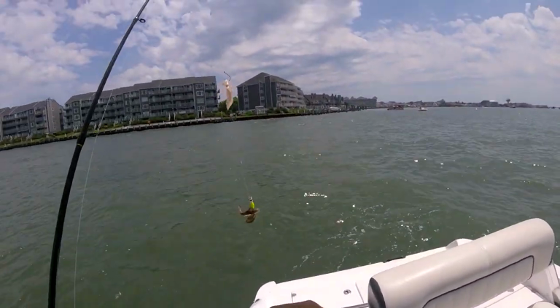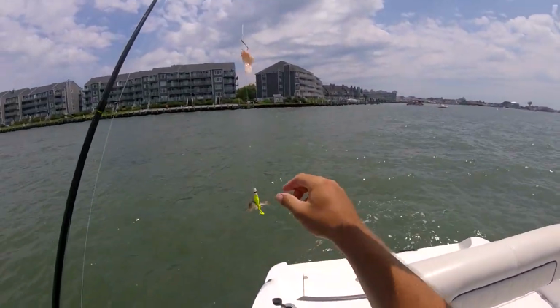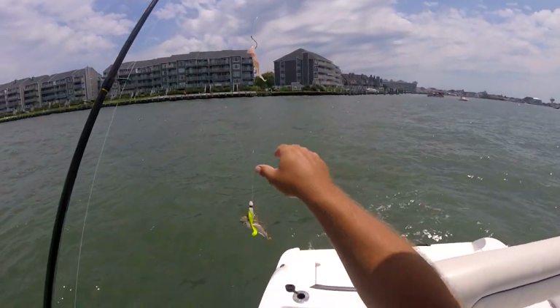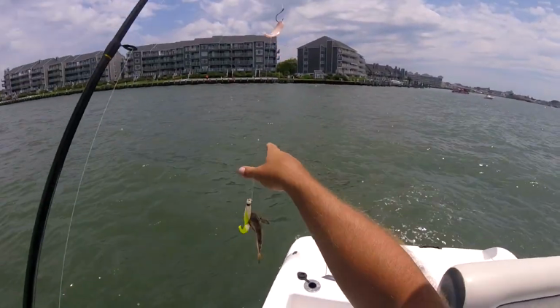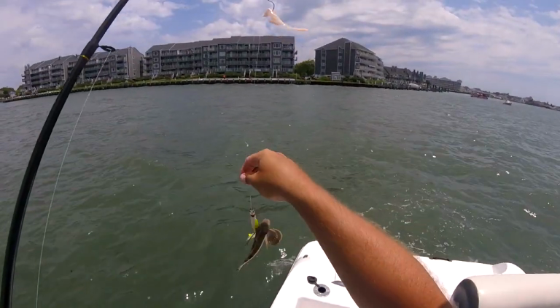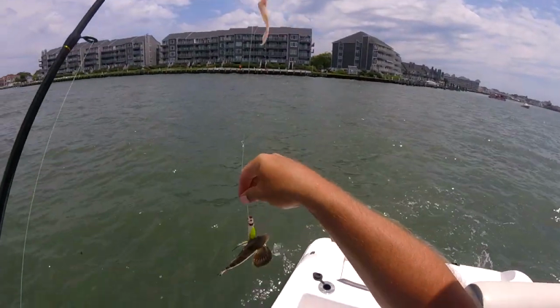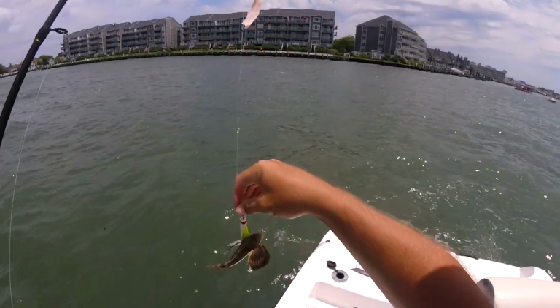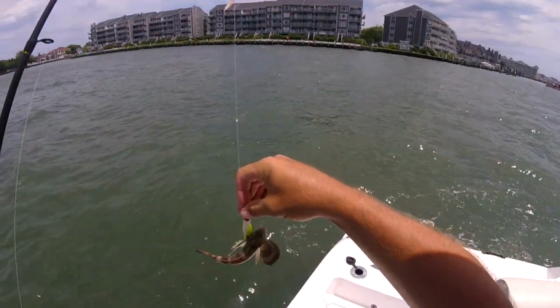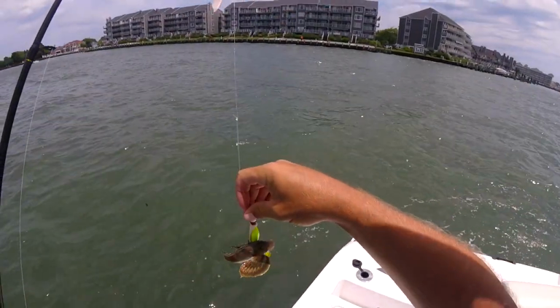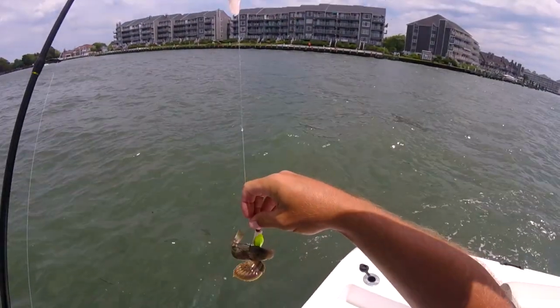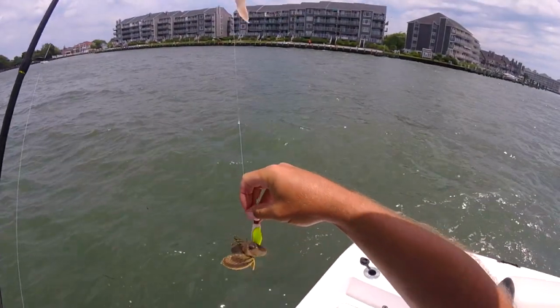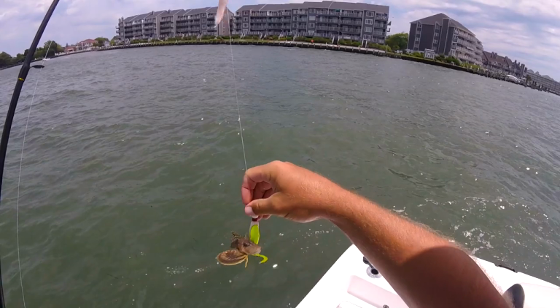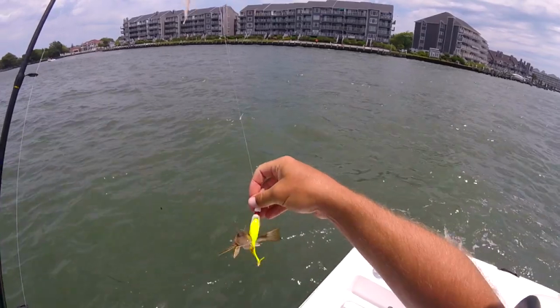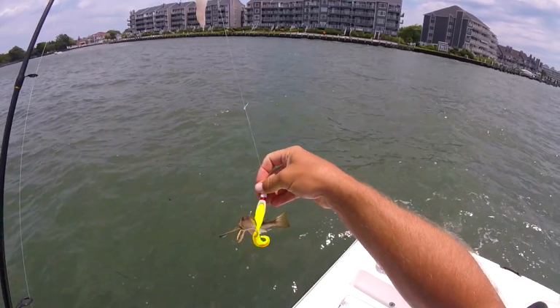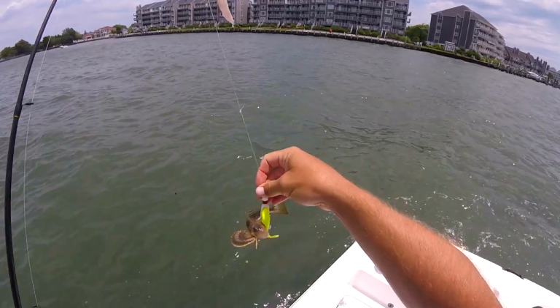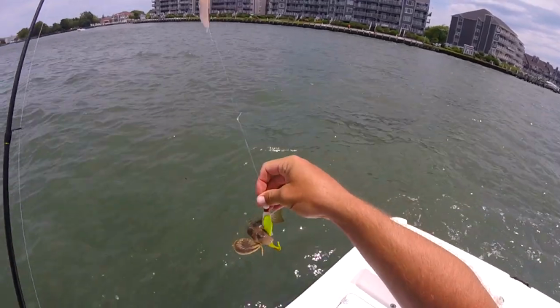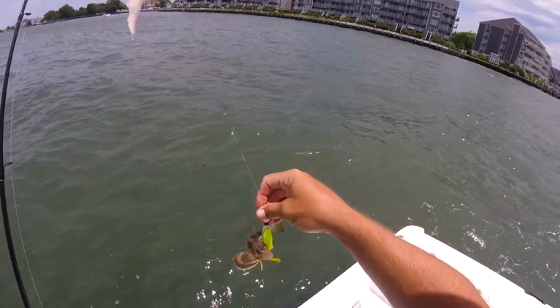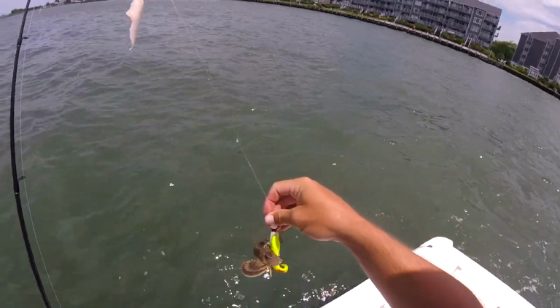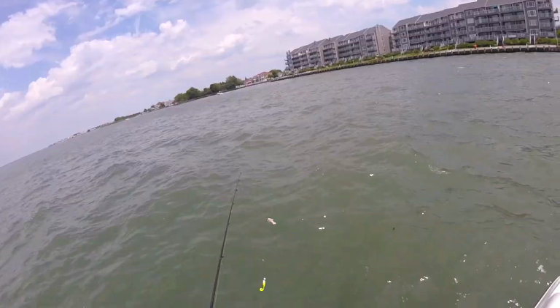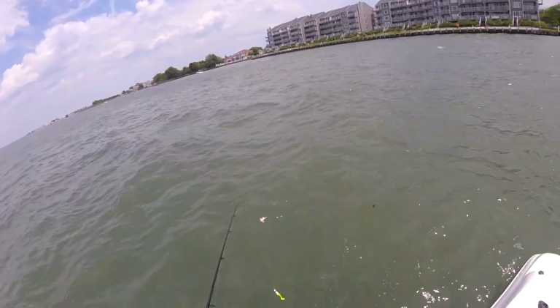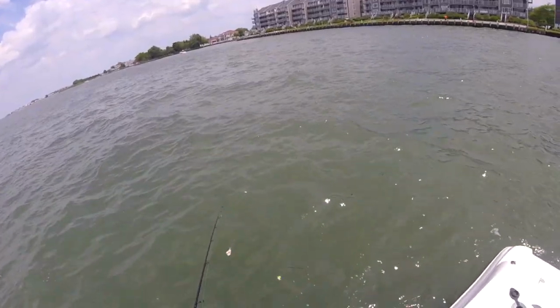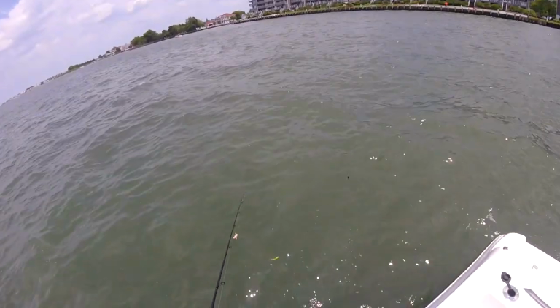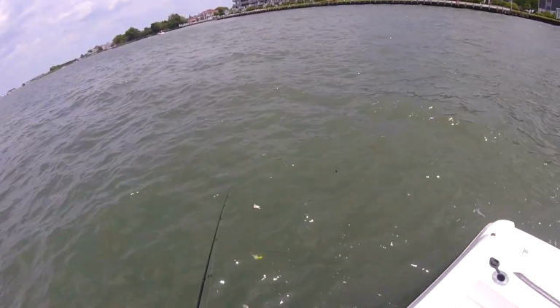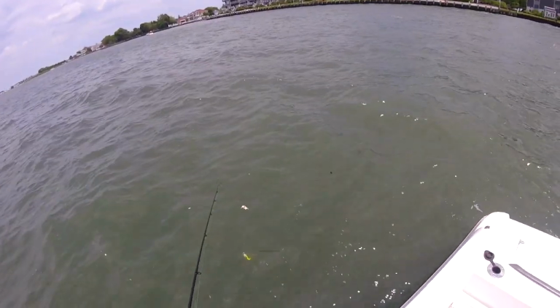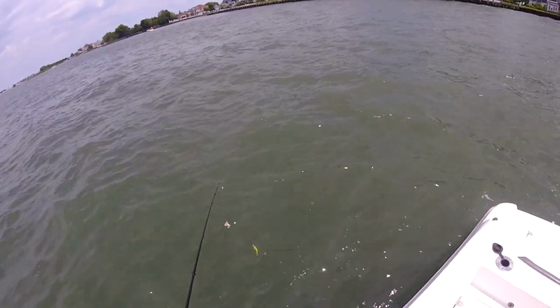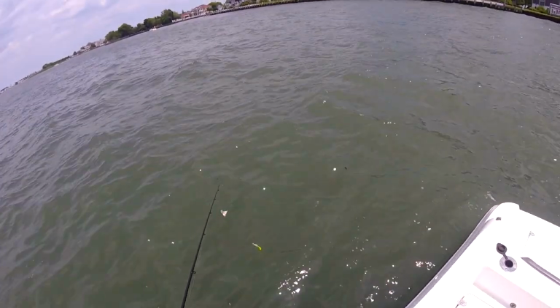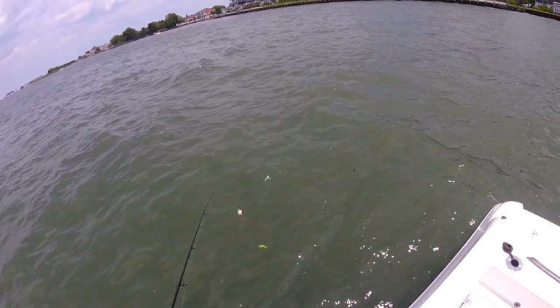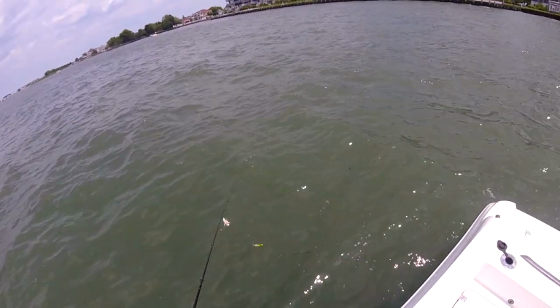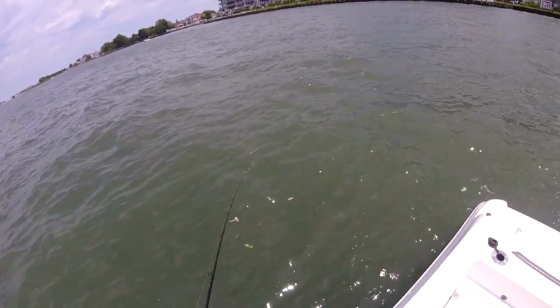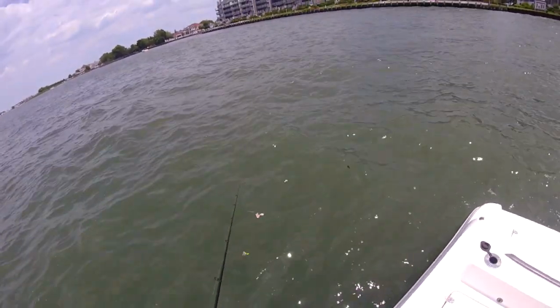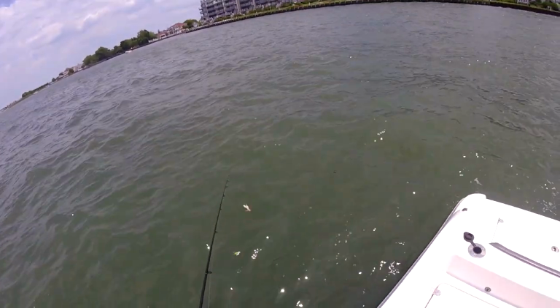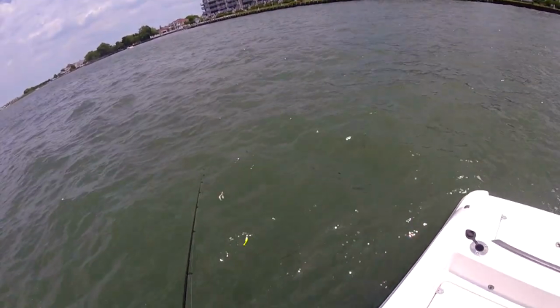Good God, look at that. A pale sea robin. For being down for five seconds, I'll take it.